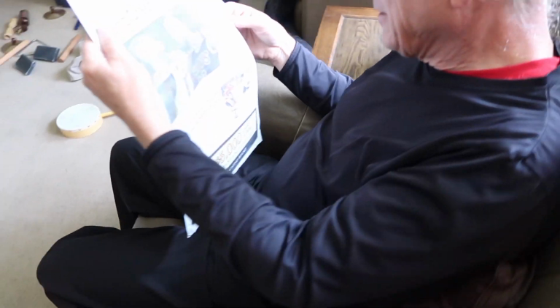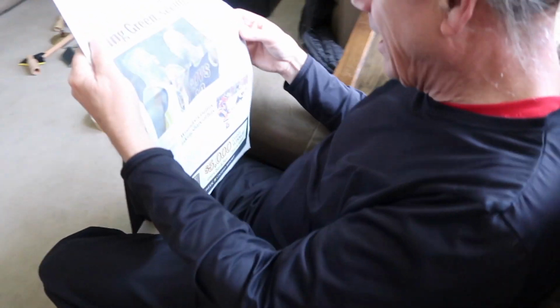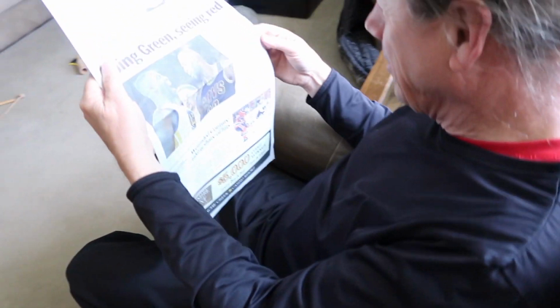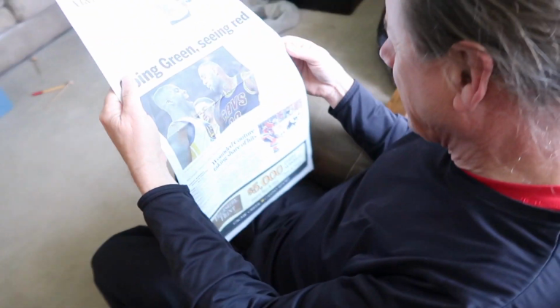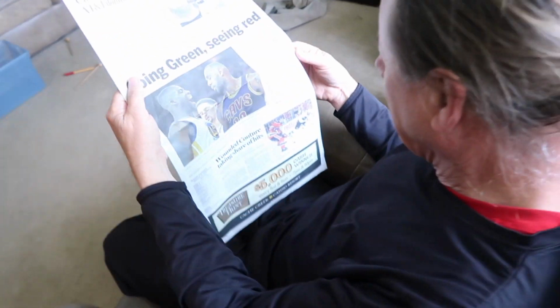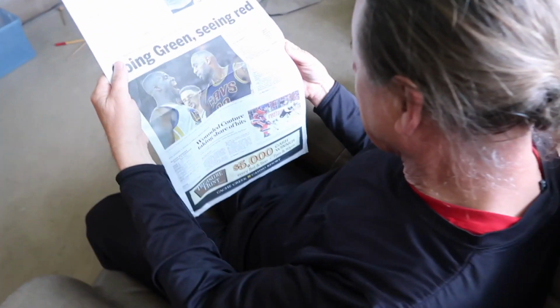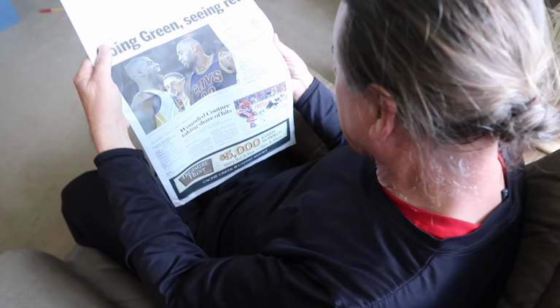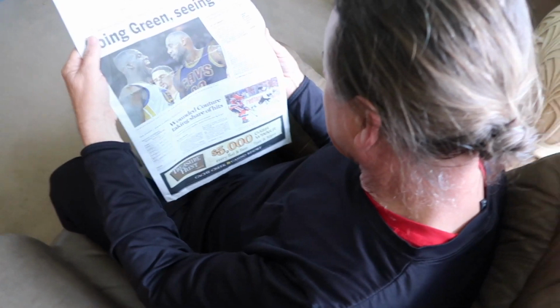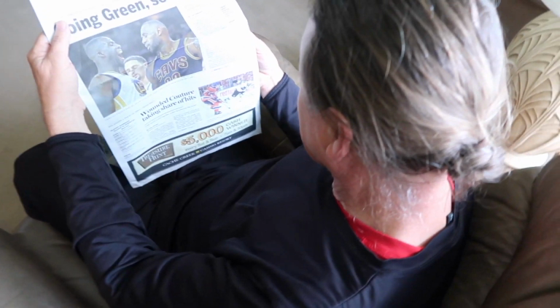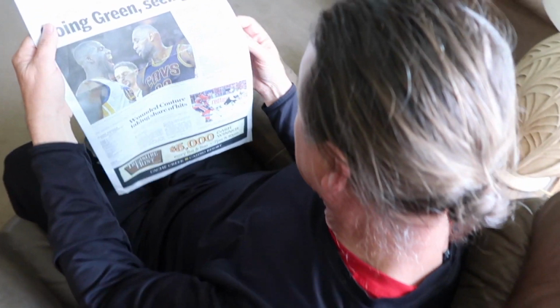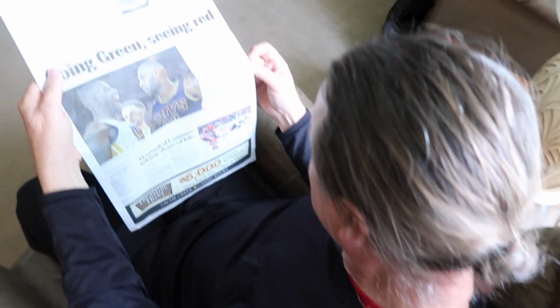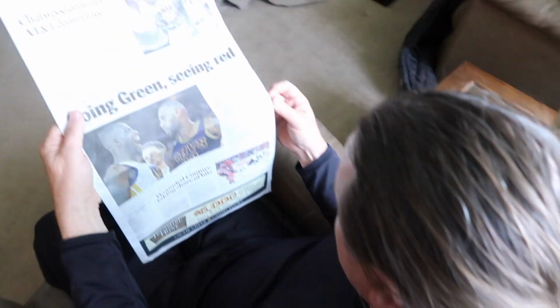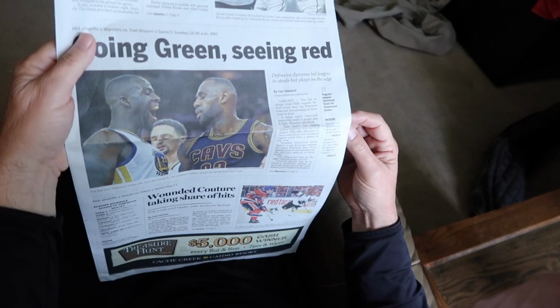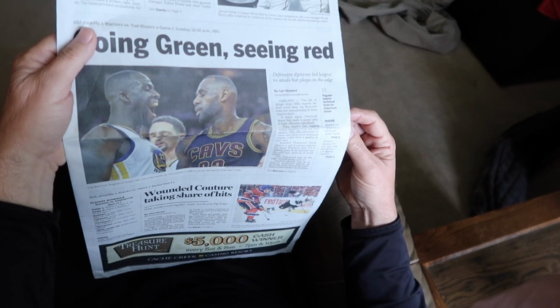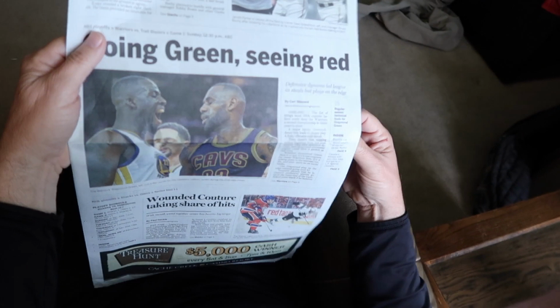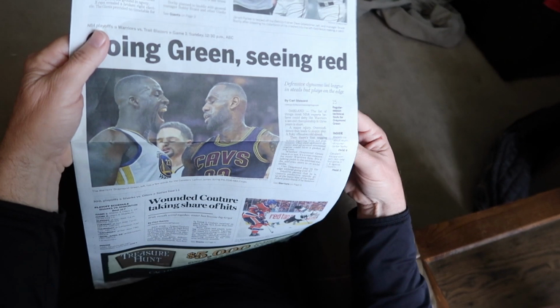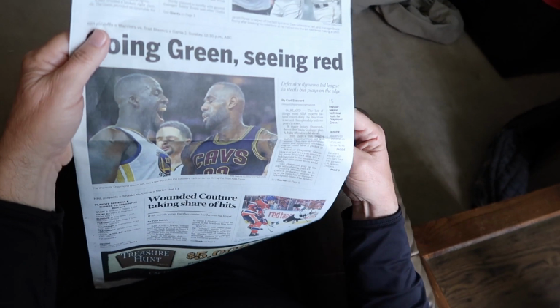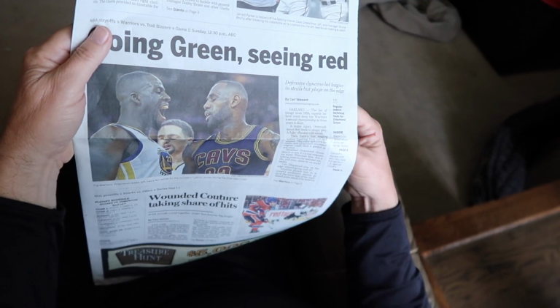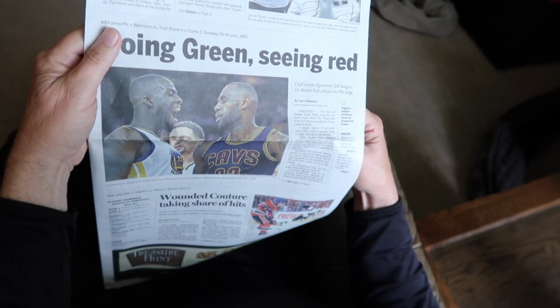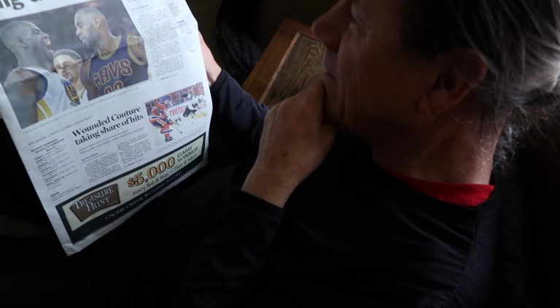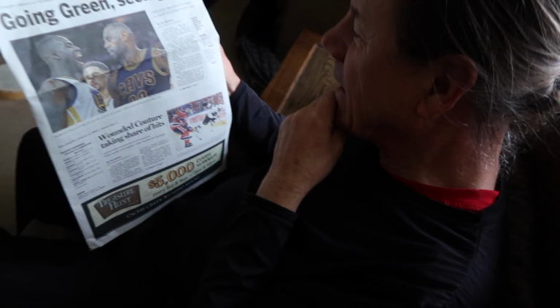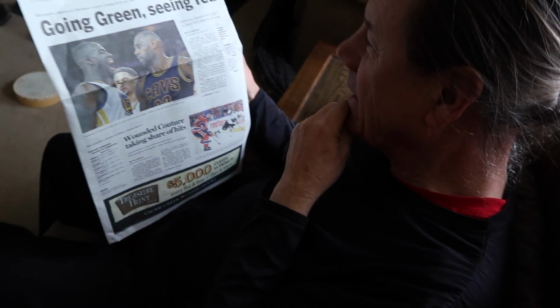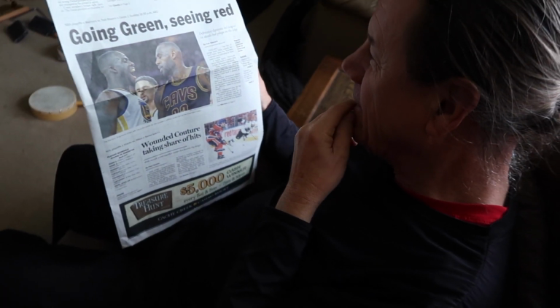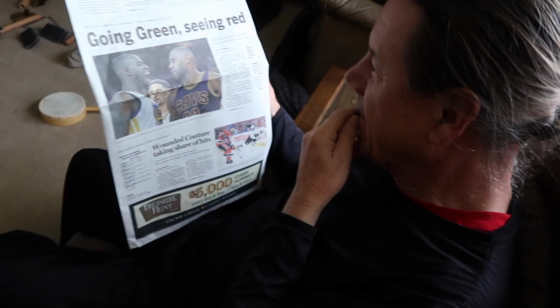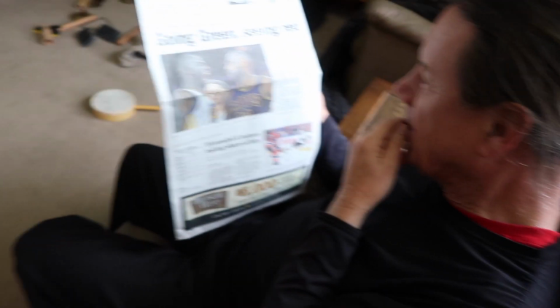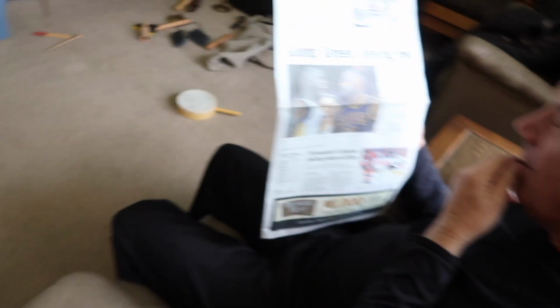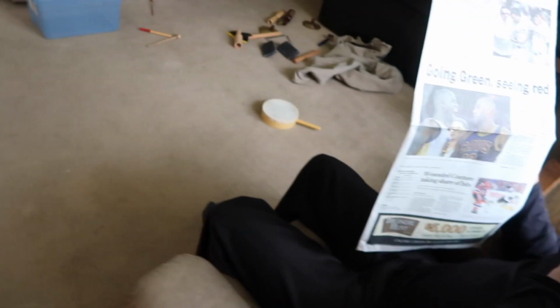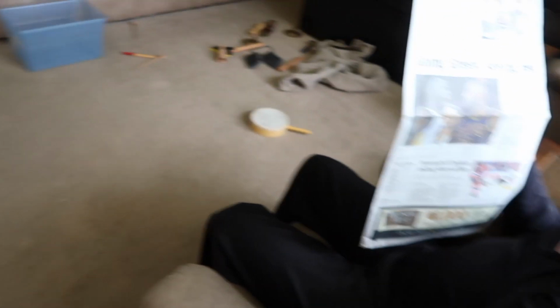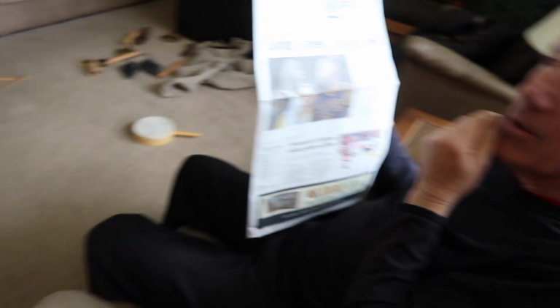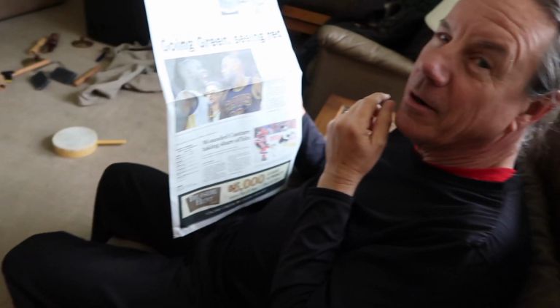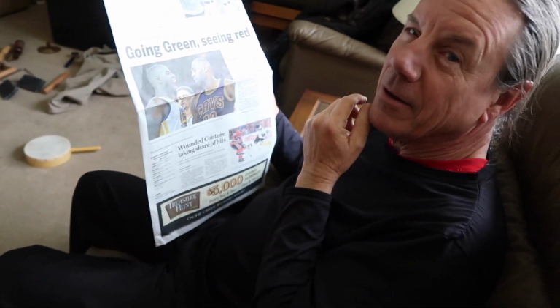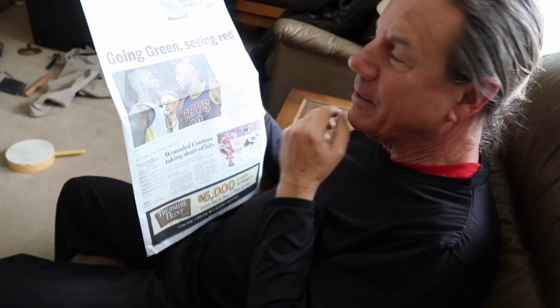Contain him, for God's sake, contain him. Going green, seeing red. Nice headline. Now let's build a story around that.